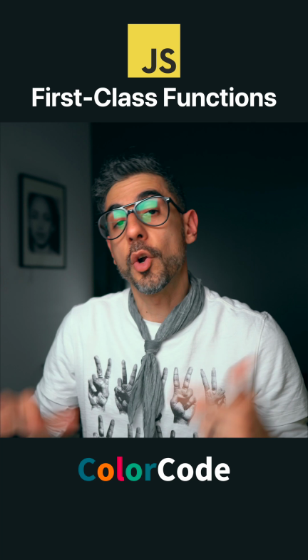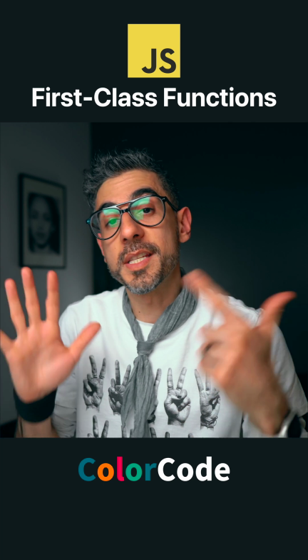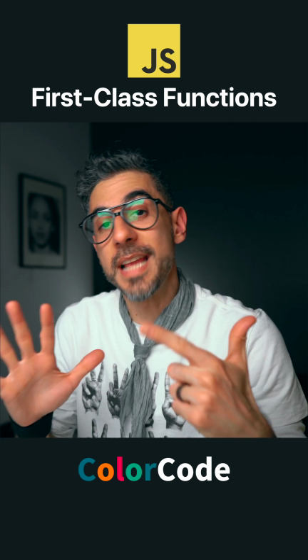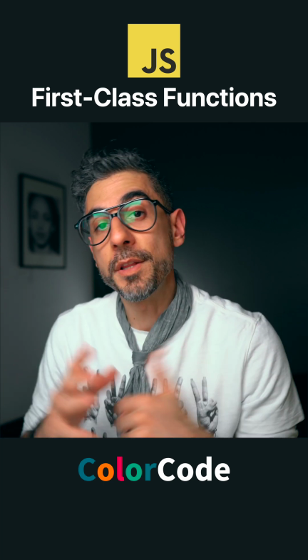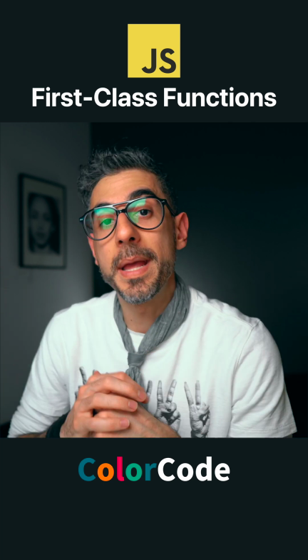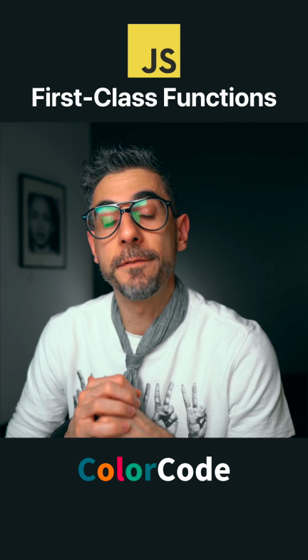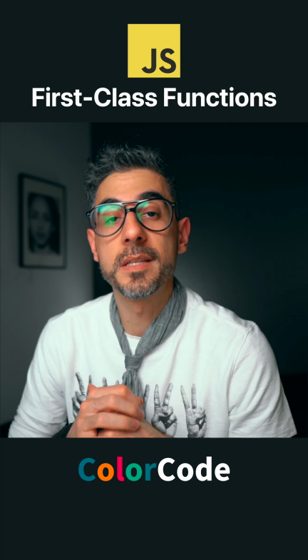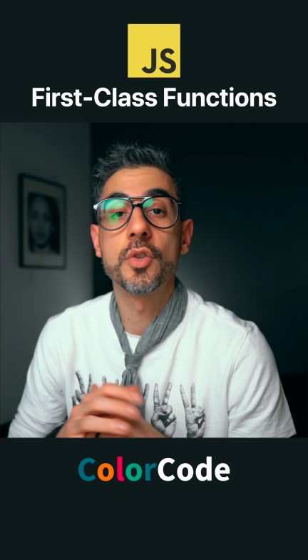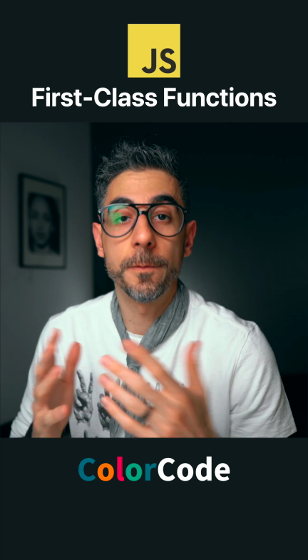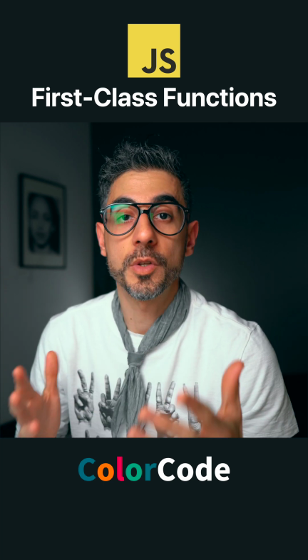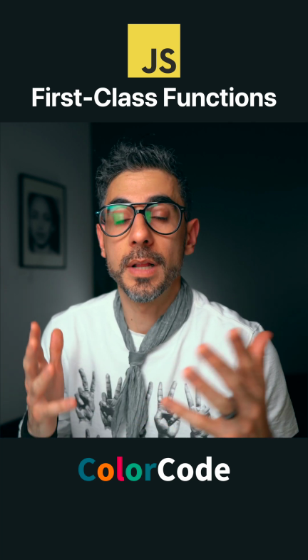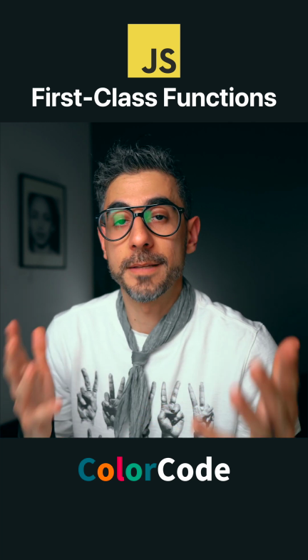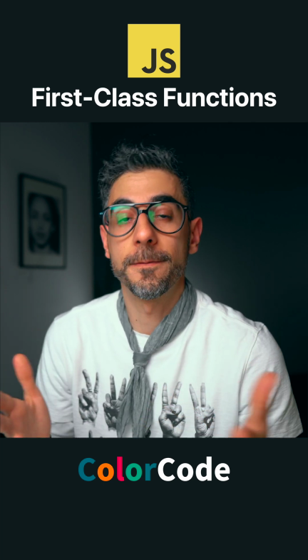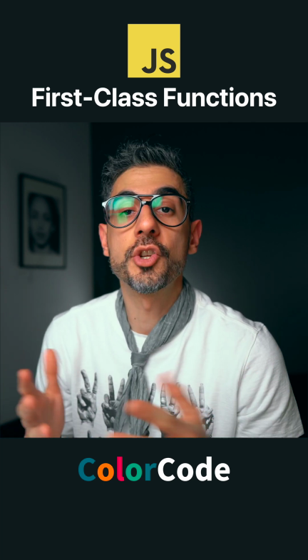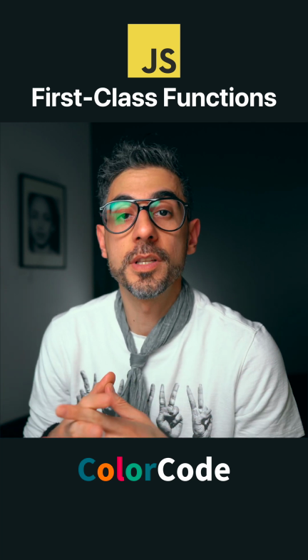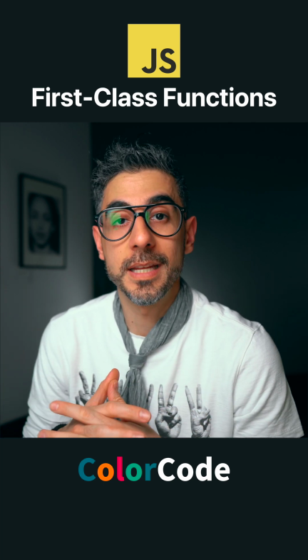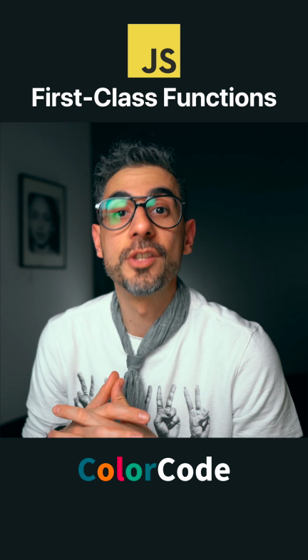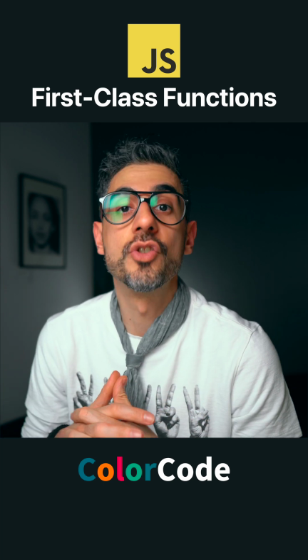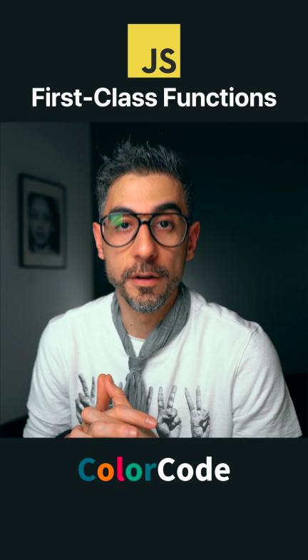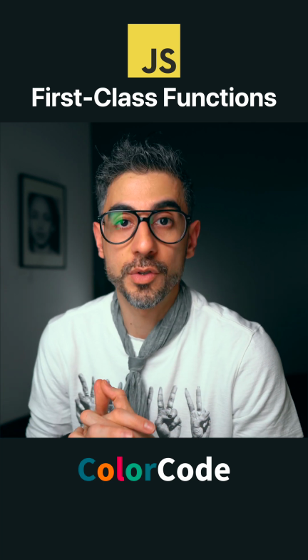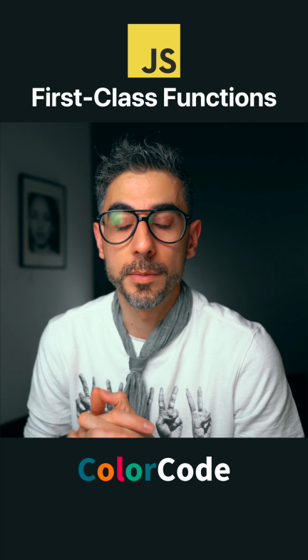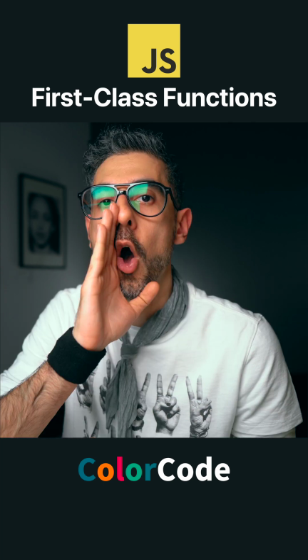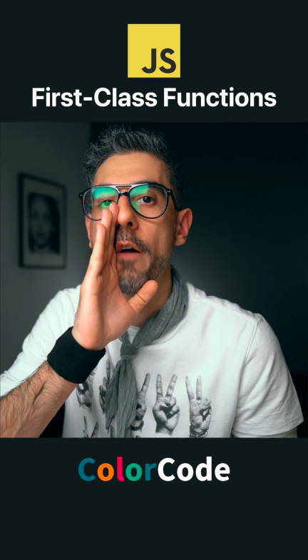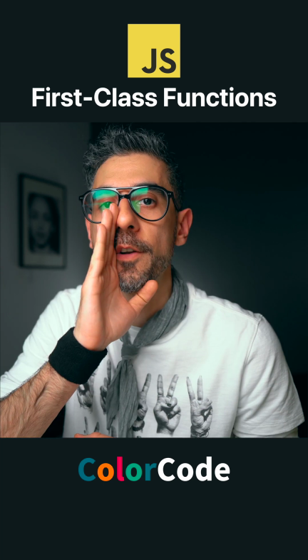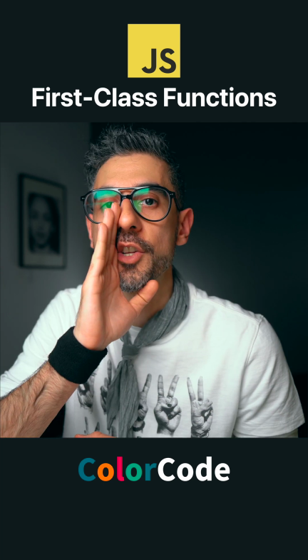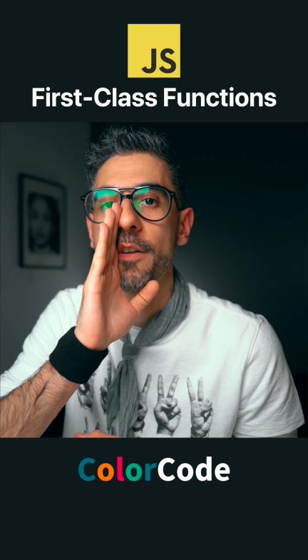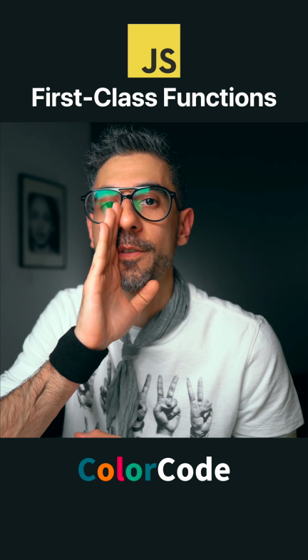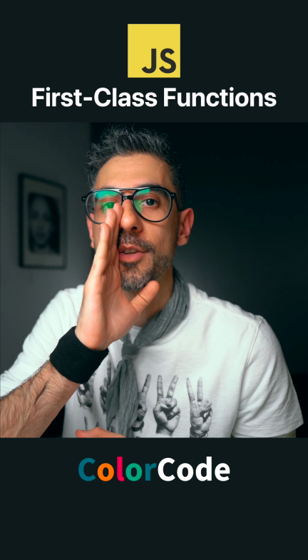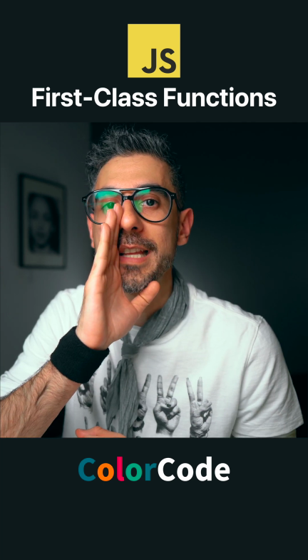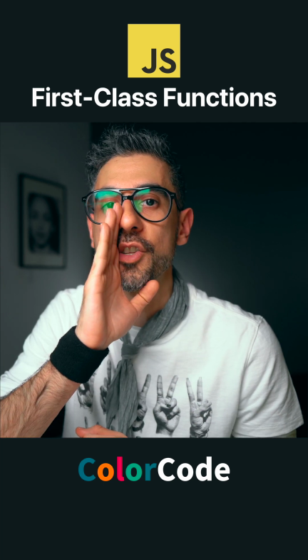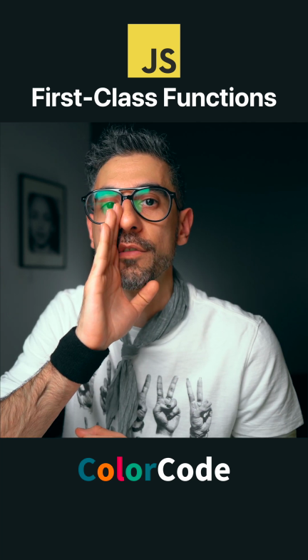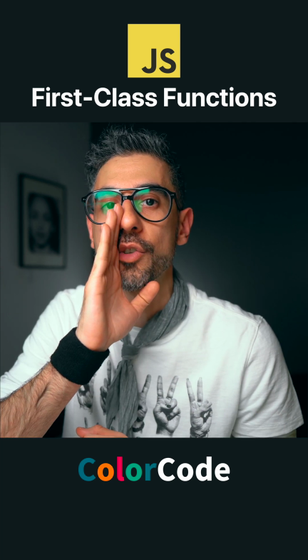There are seven benefits to first-class functions in JavaScript. All functions are first-class in JavaScript.